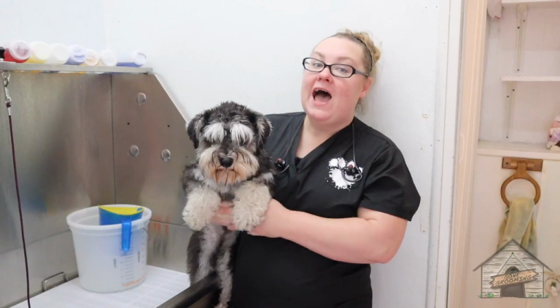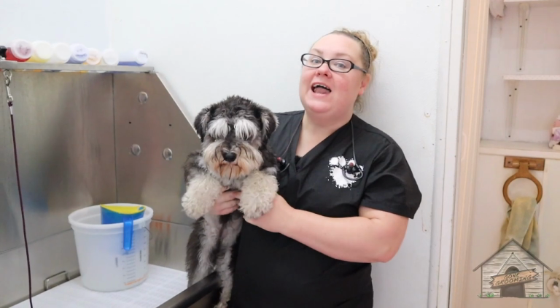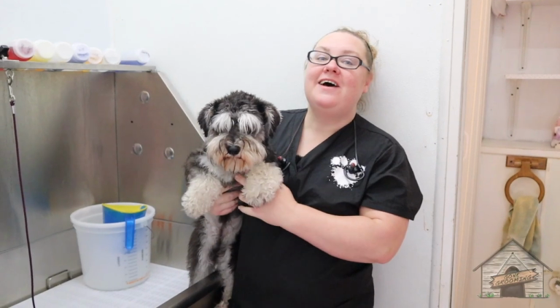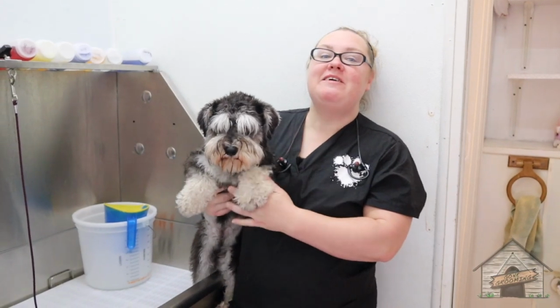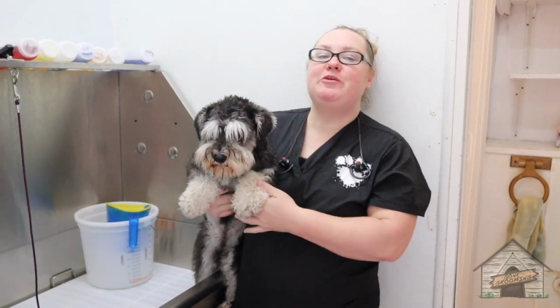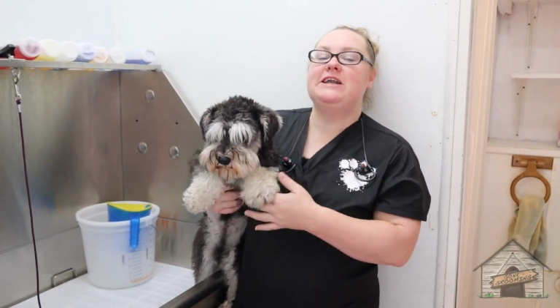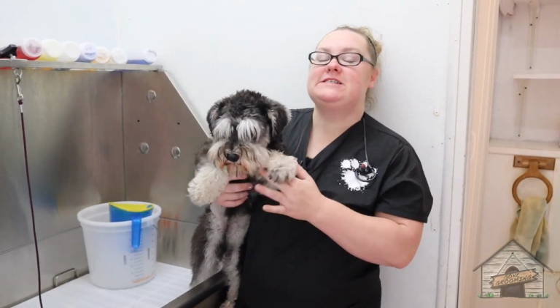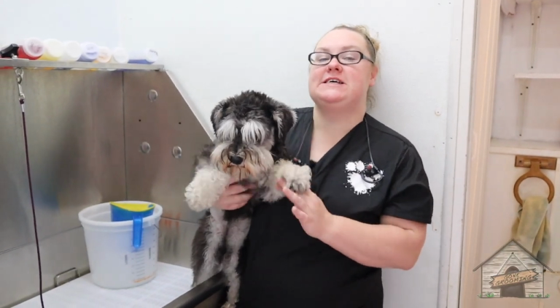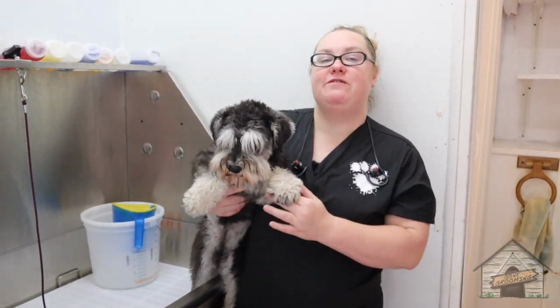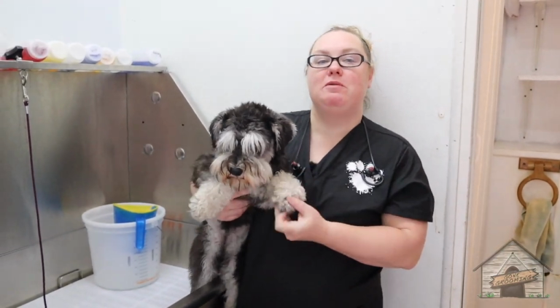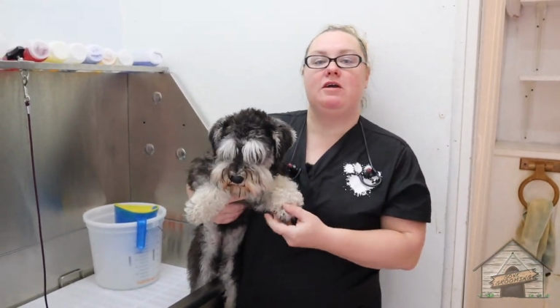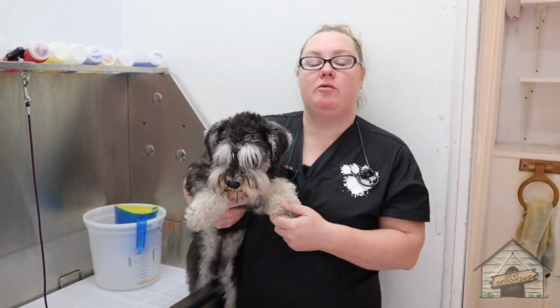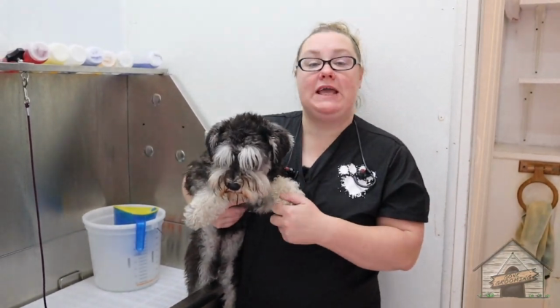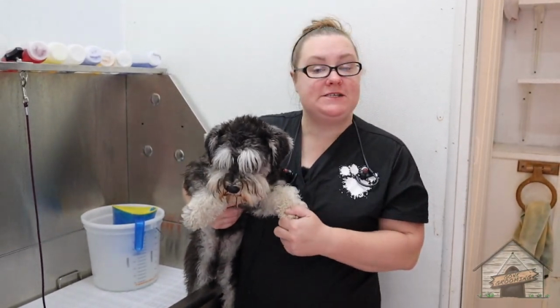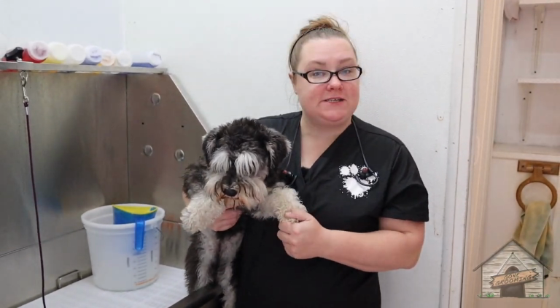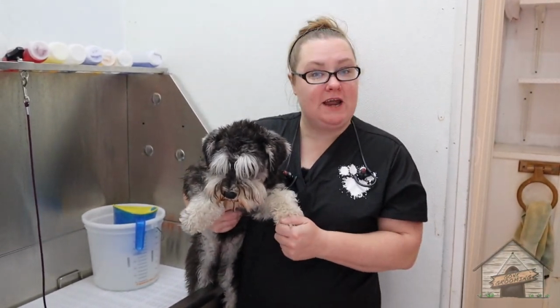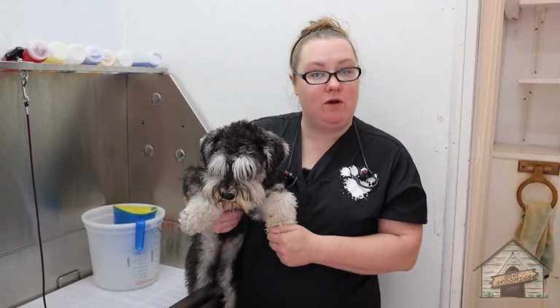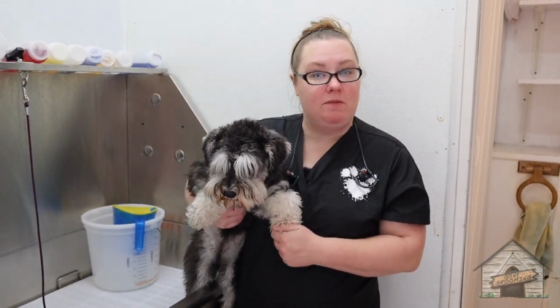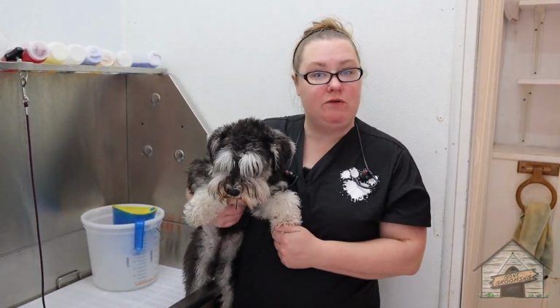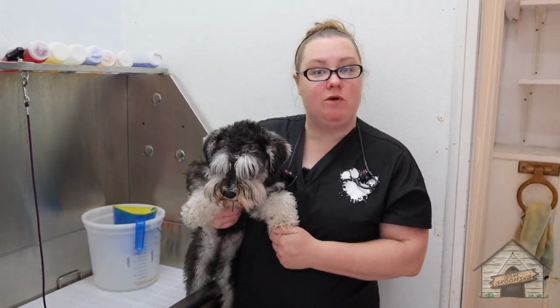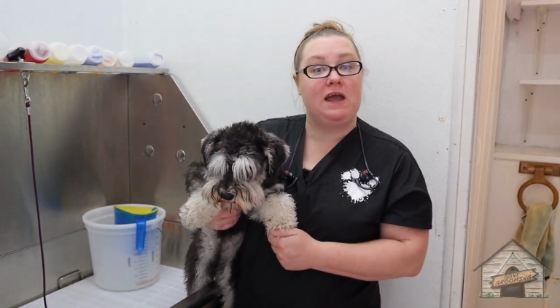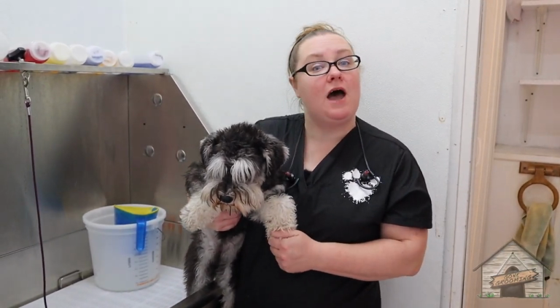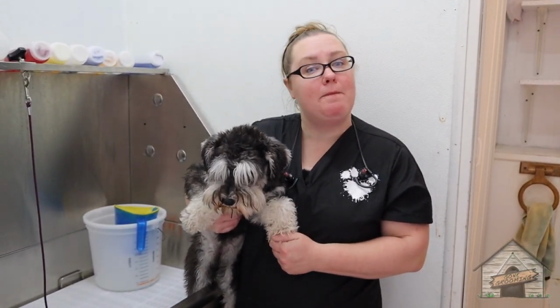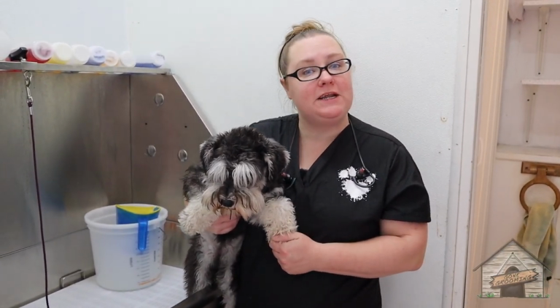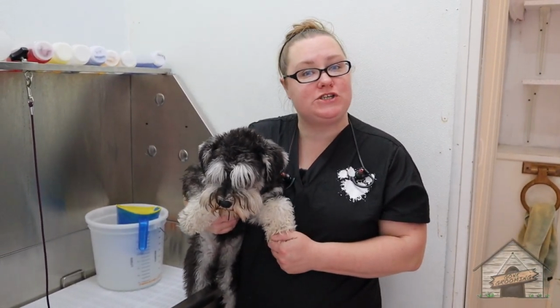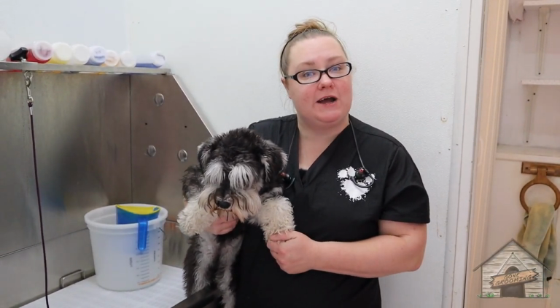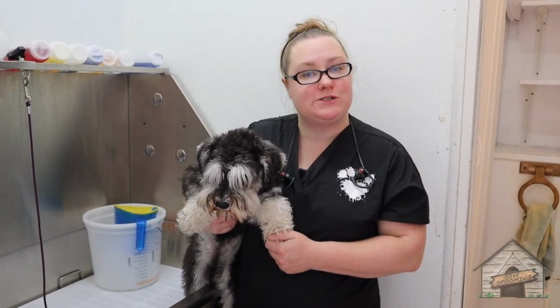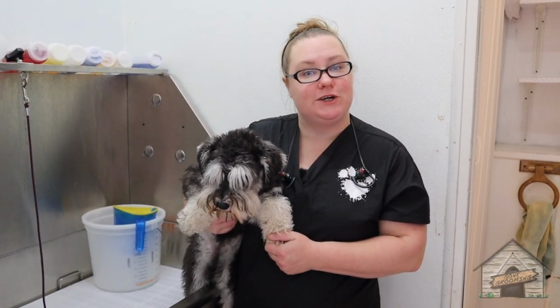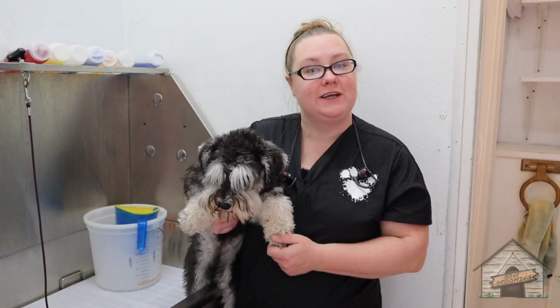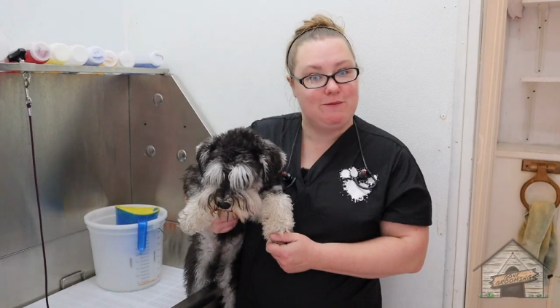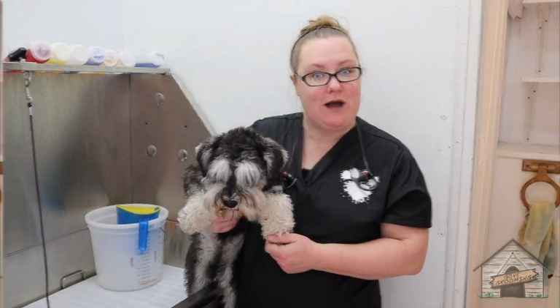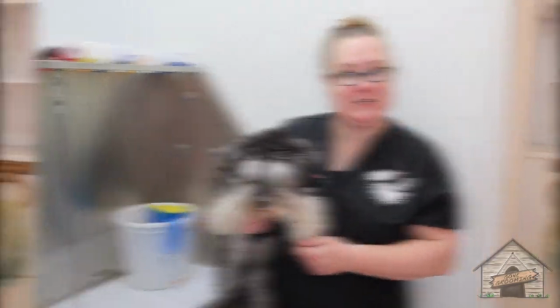Hello everyone, it's Cassie from Gone Grooming and today we're going to be grooming a mini schnauzer. Keep watching.